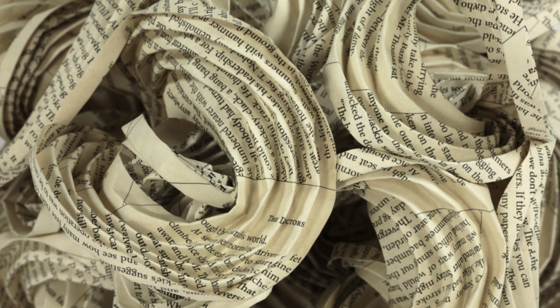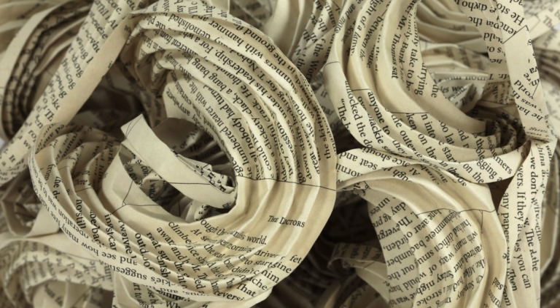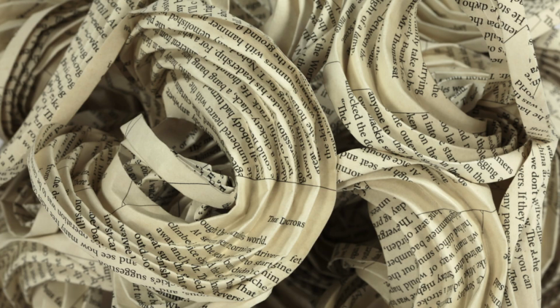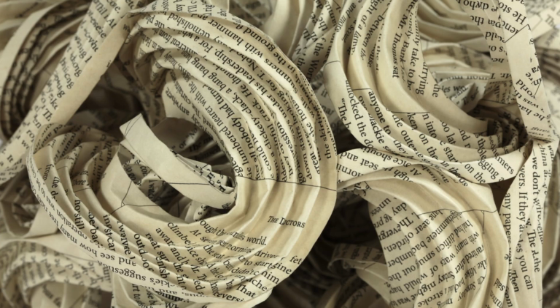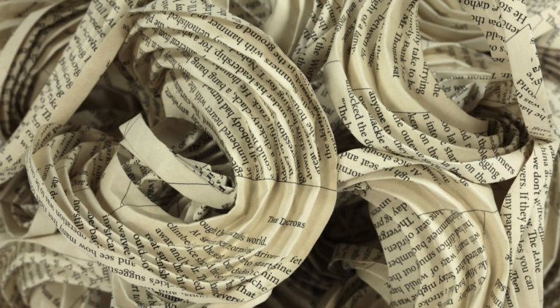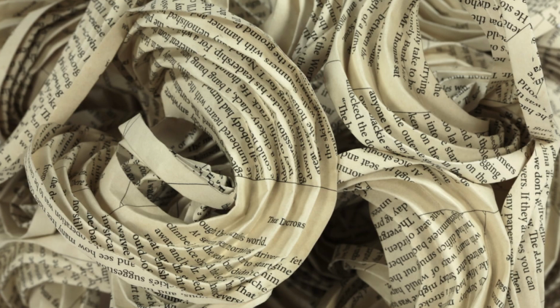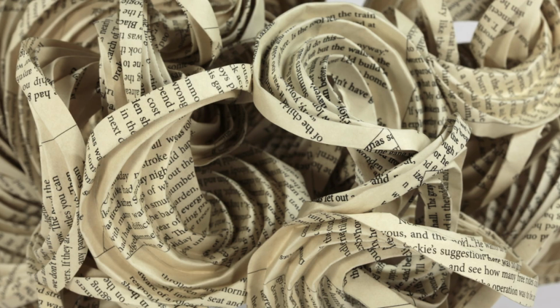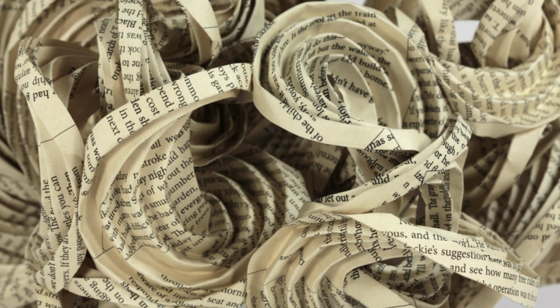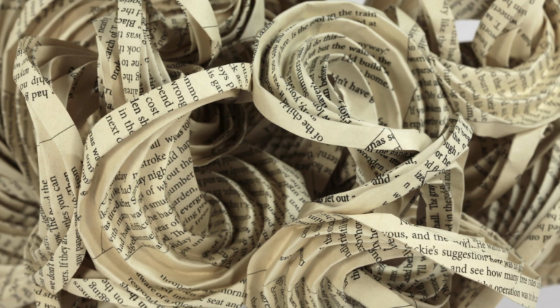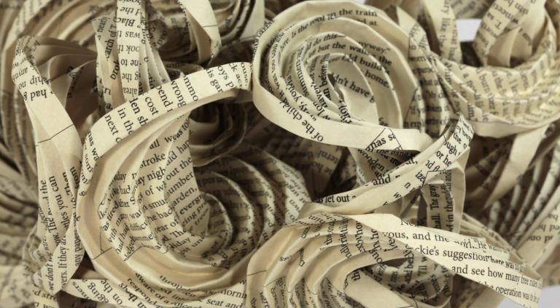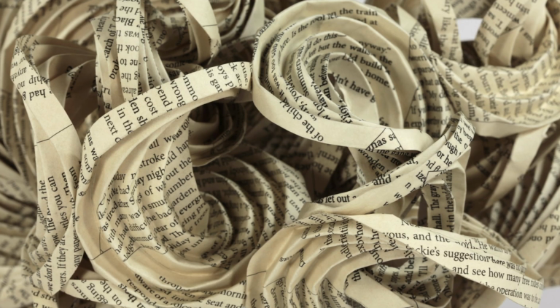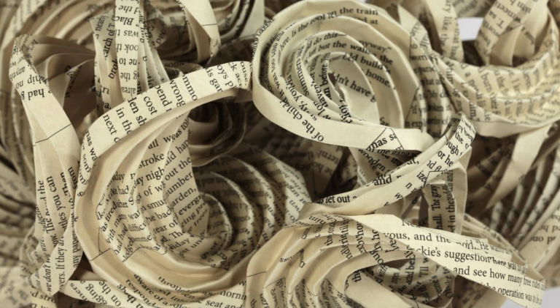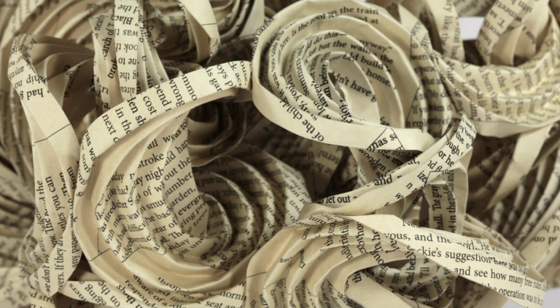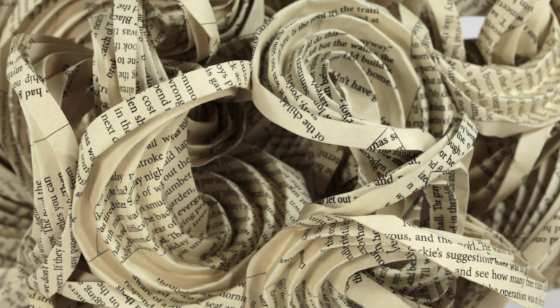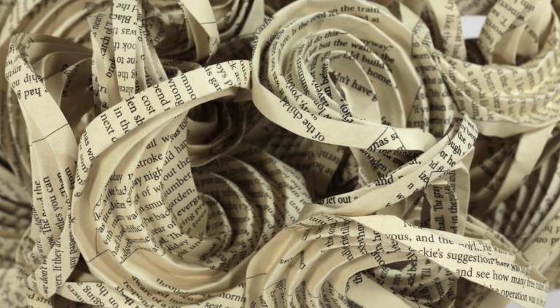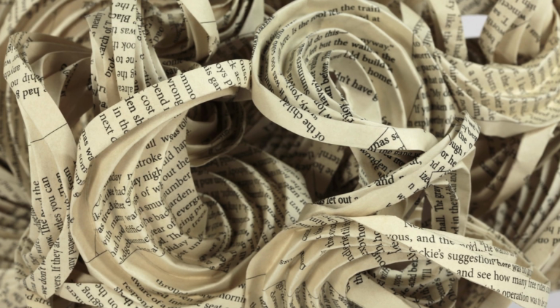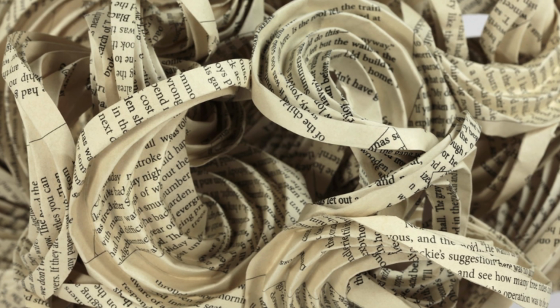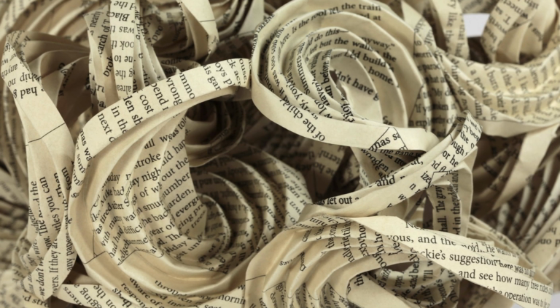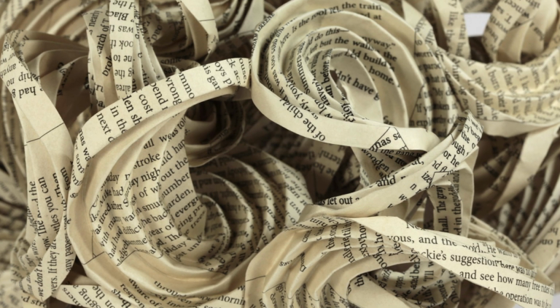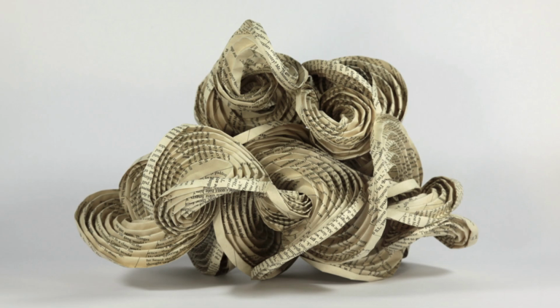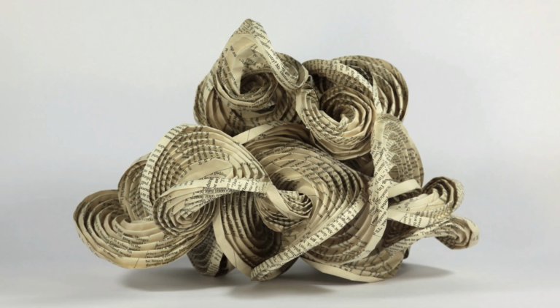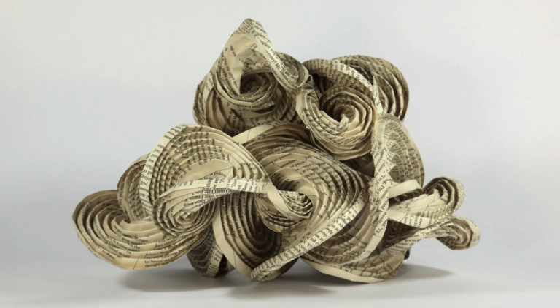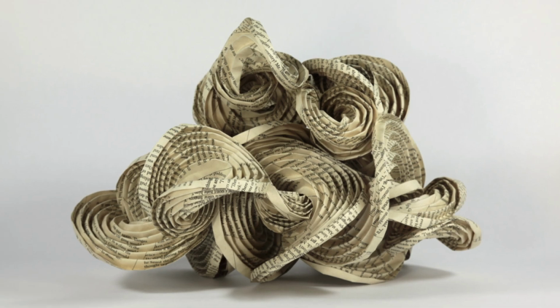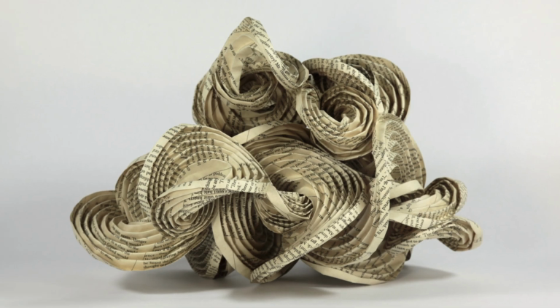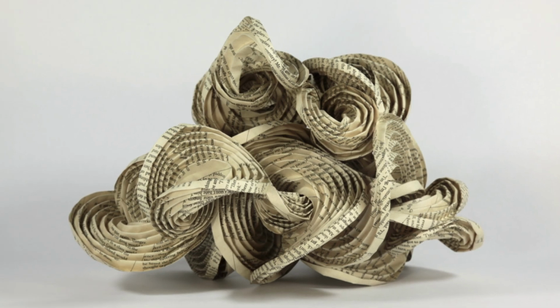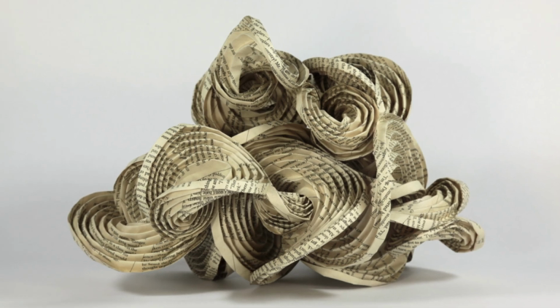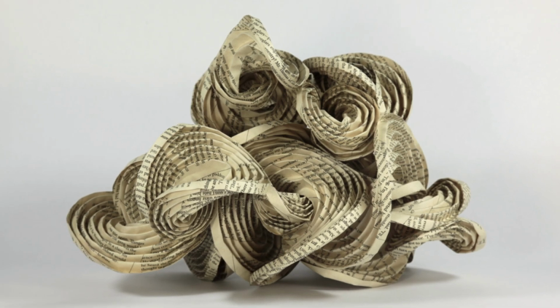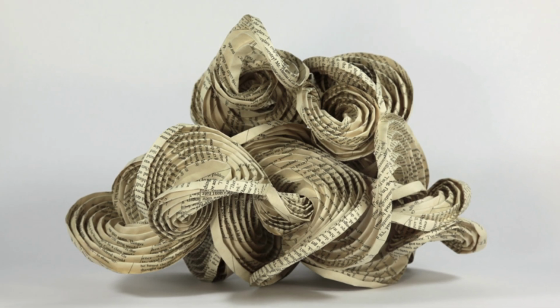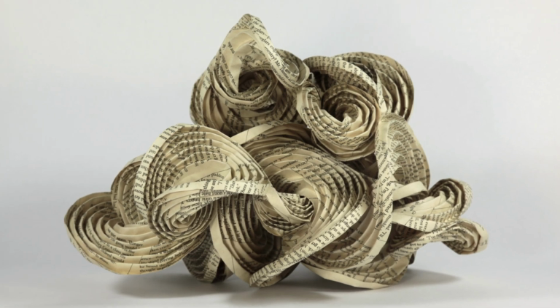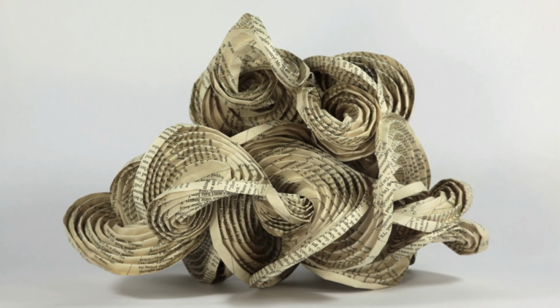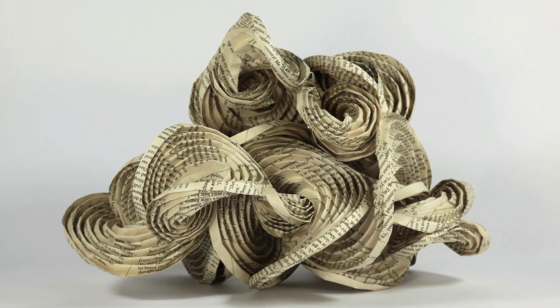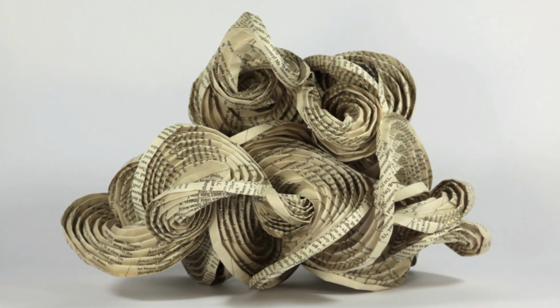The text is still on the sculpture, but to read it you would have to destroy the sculpture again — like unfold it.